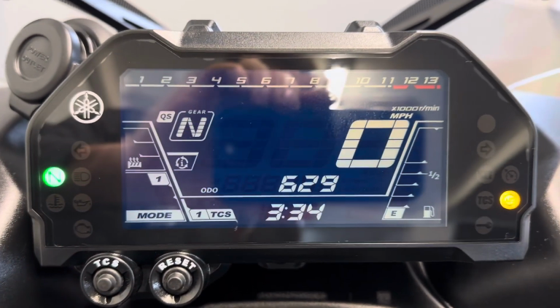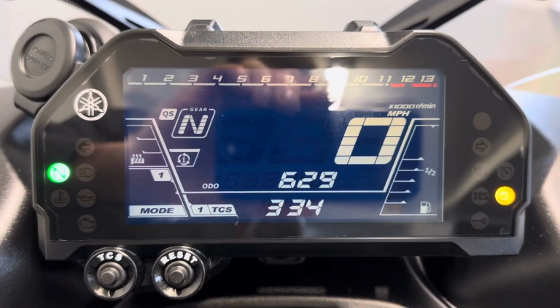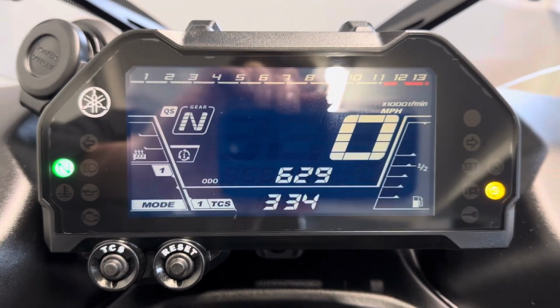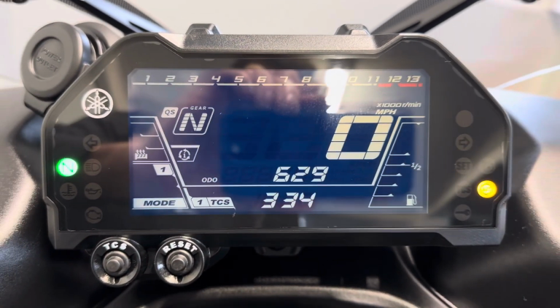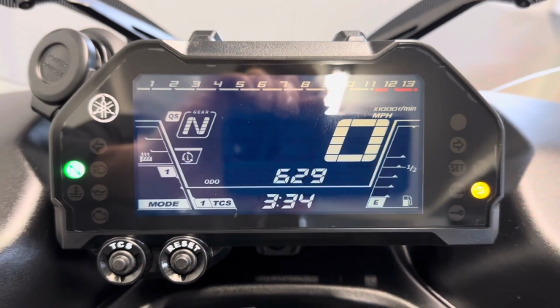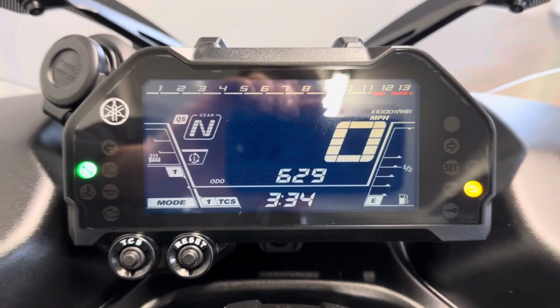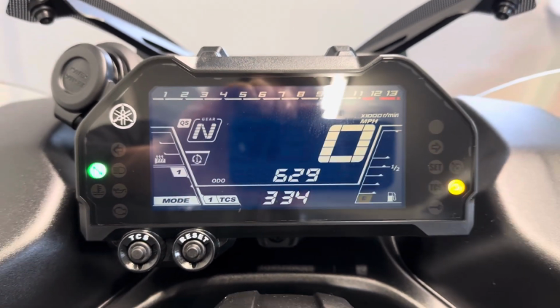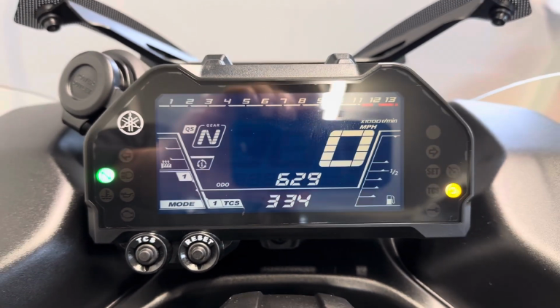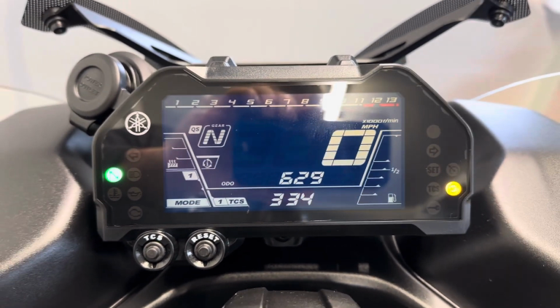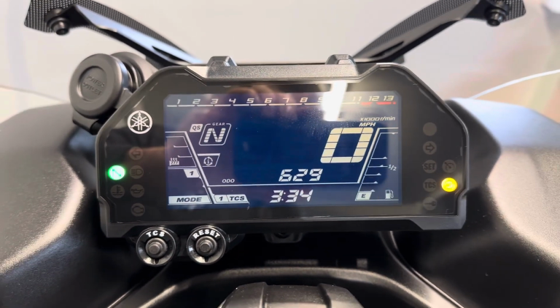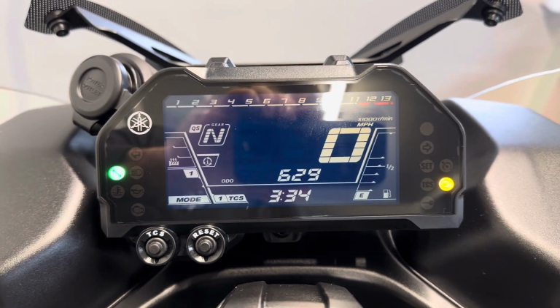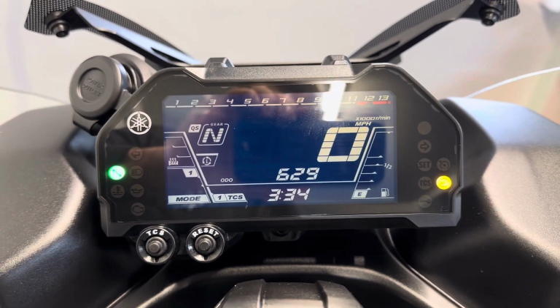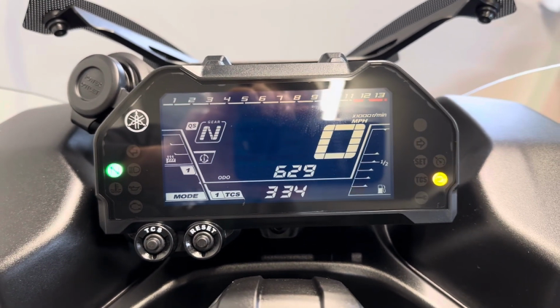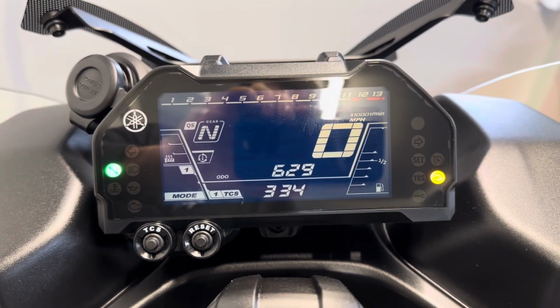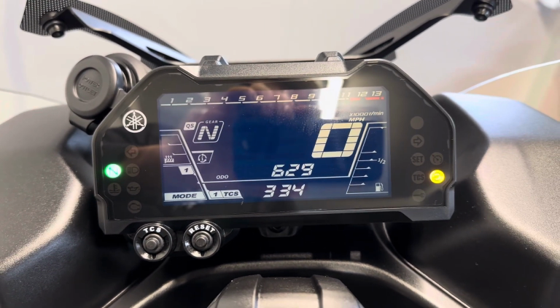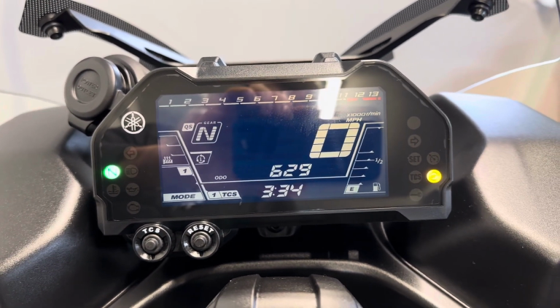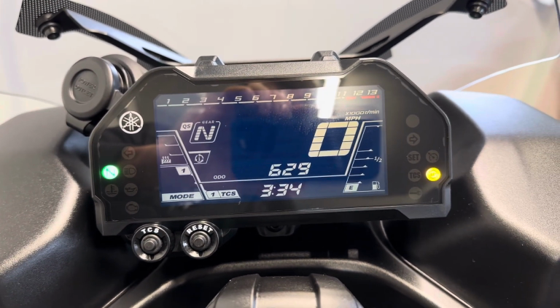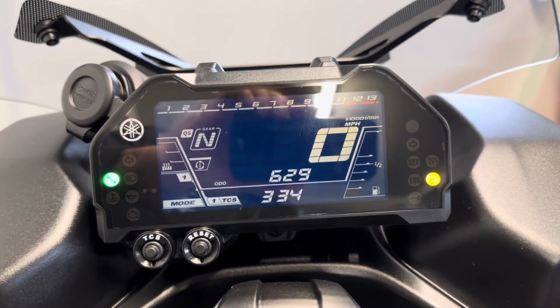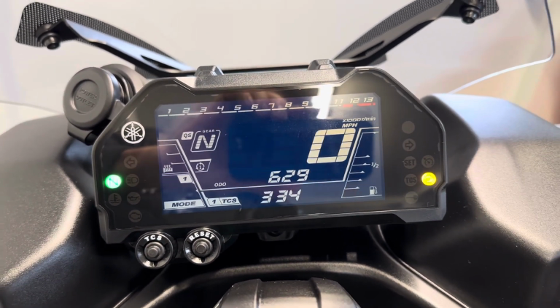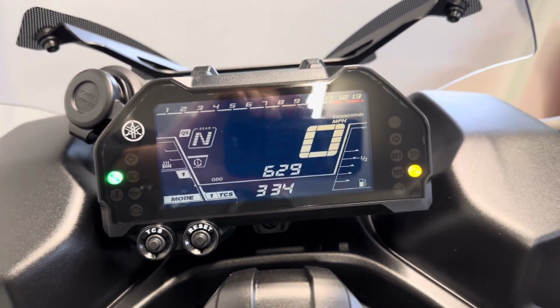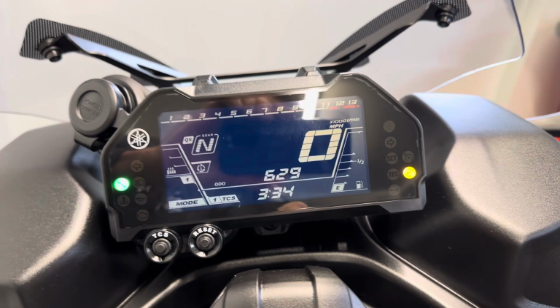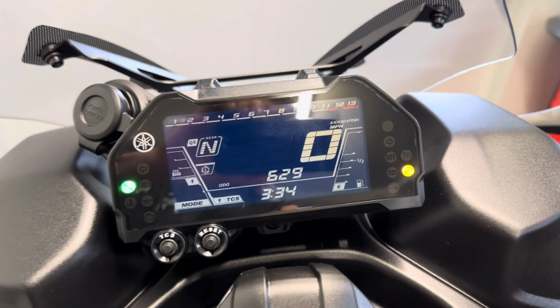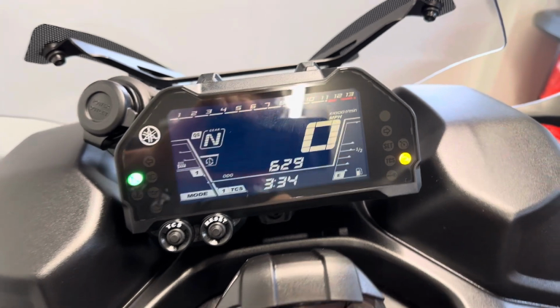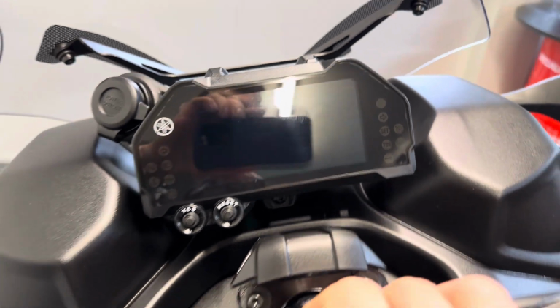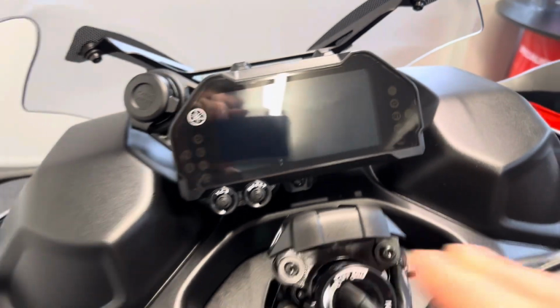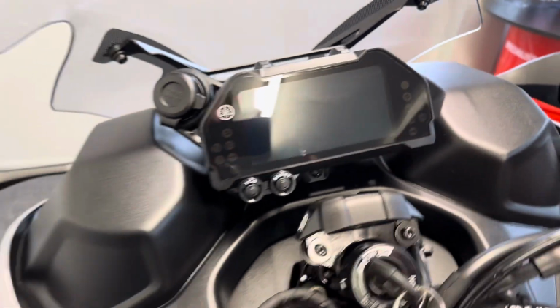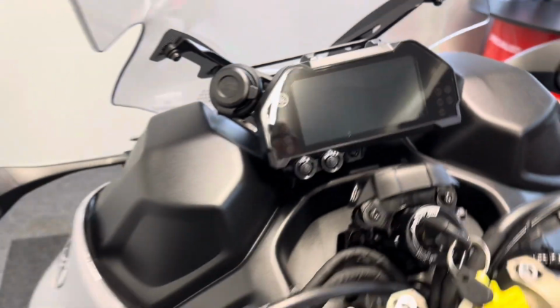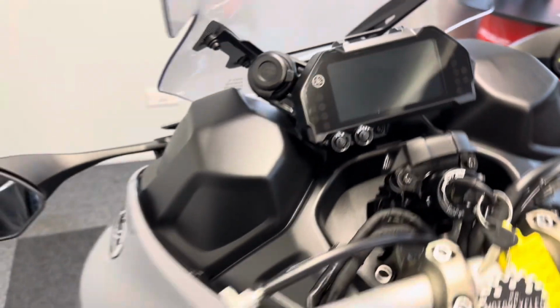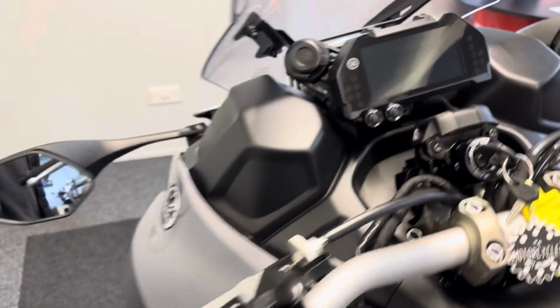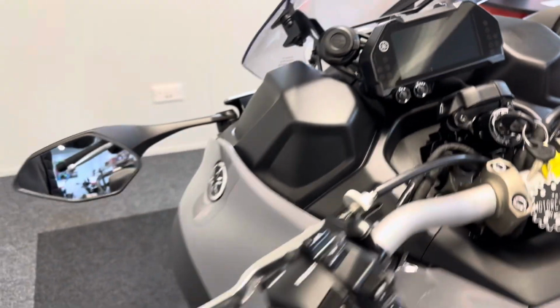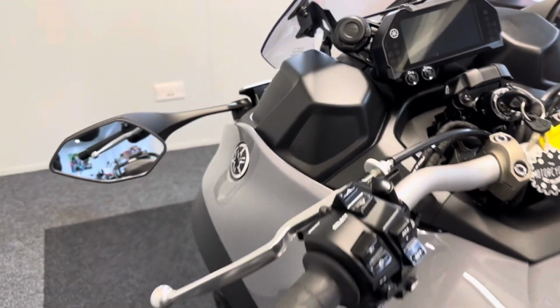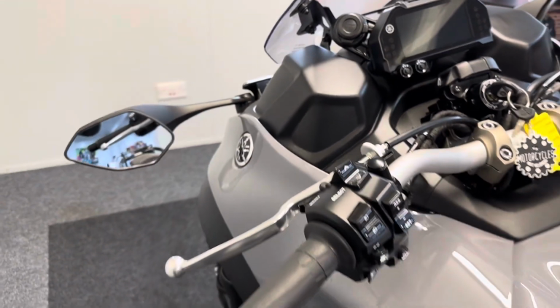As you can see, there are just 629 miles on the clock — so extremely low miles.